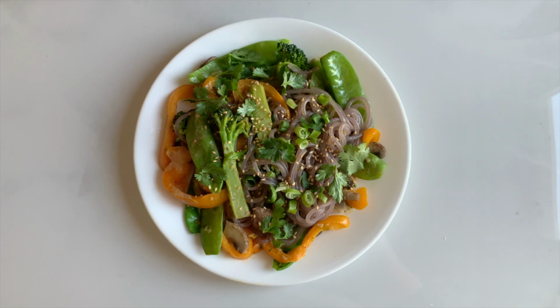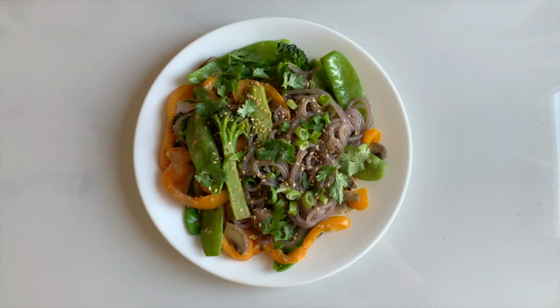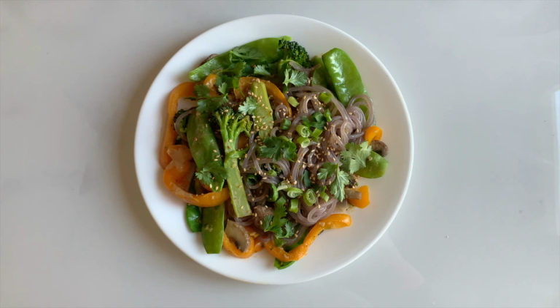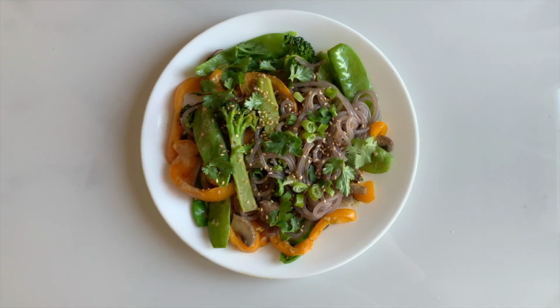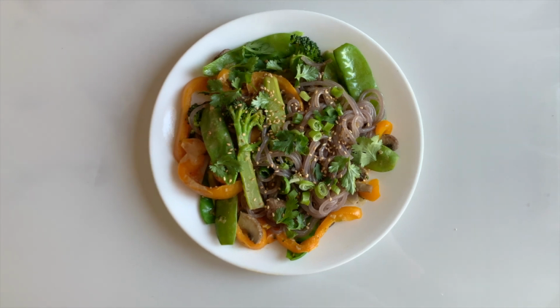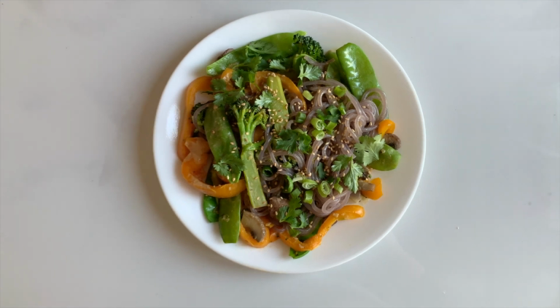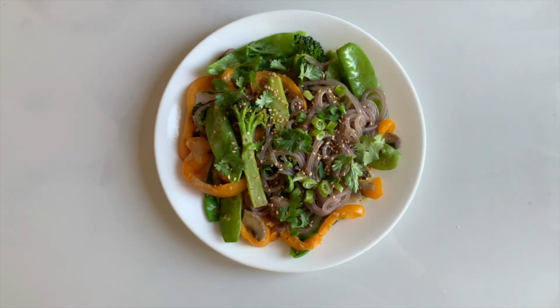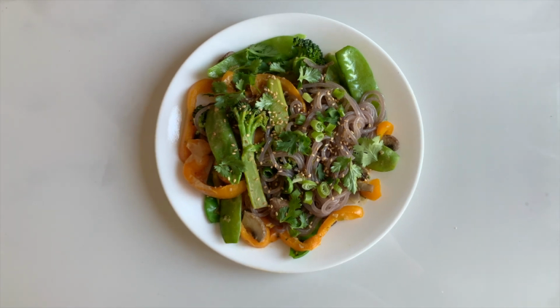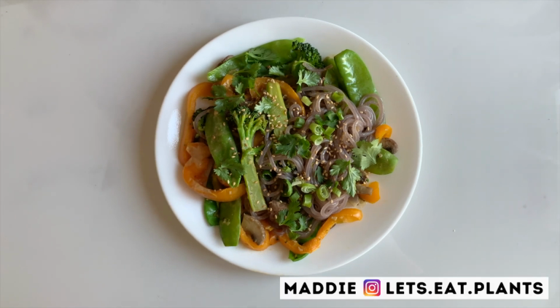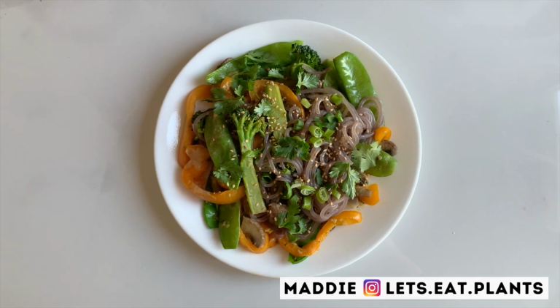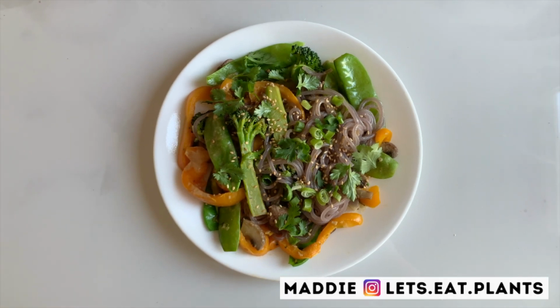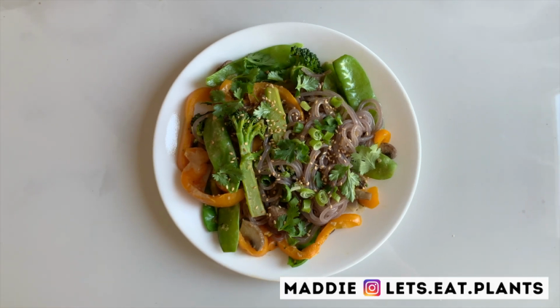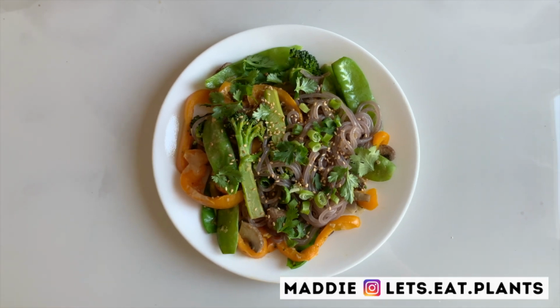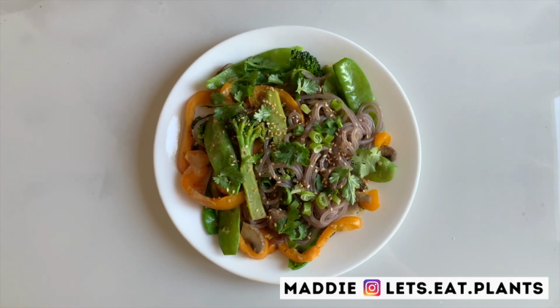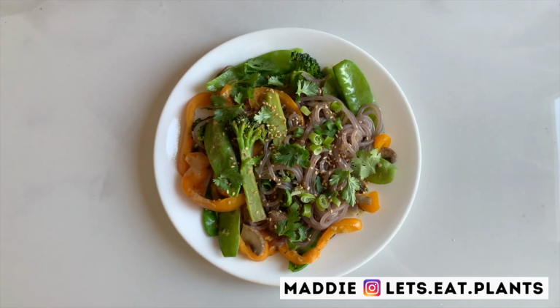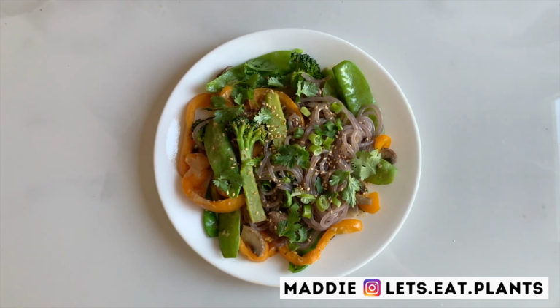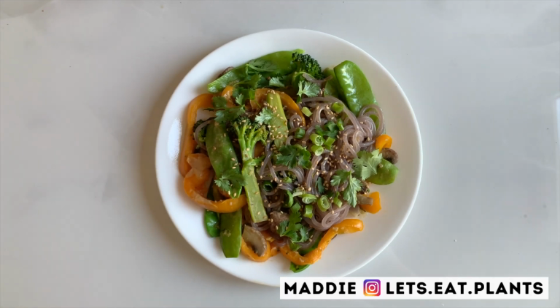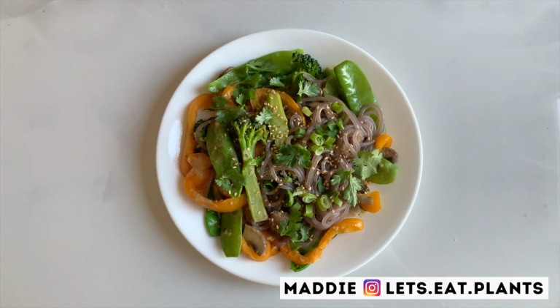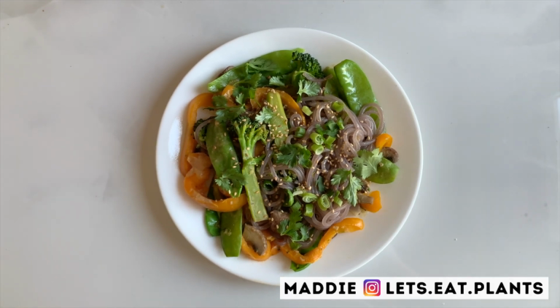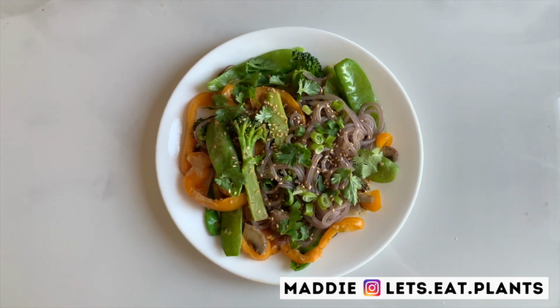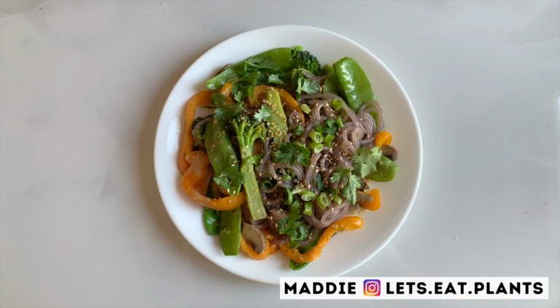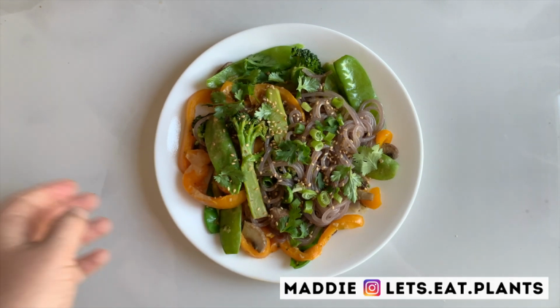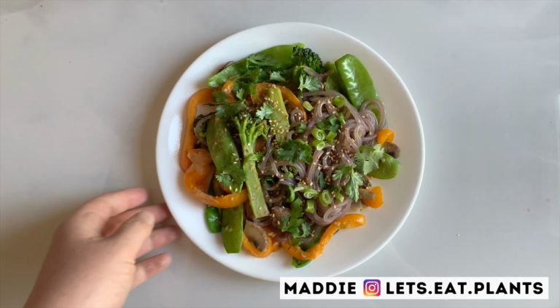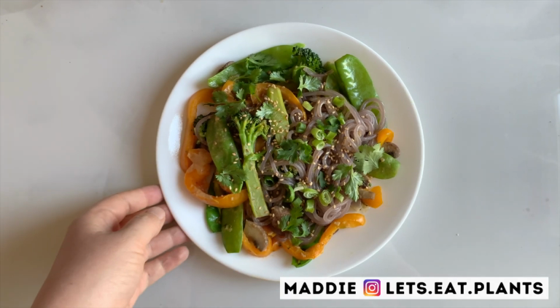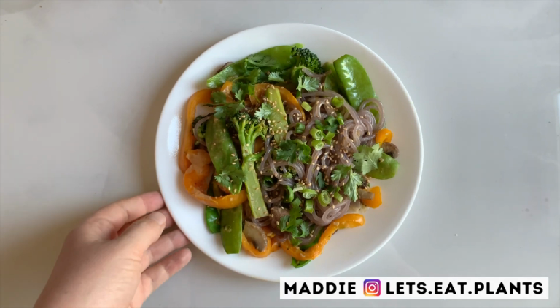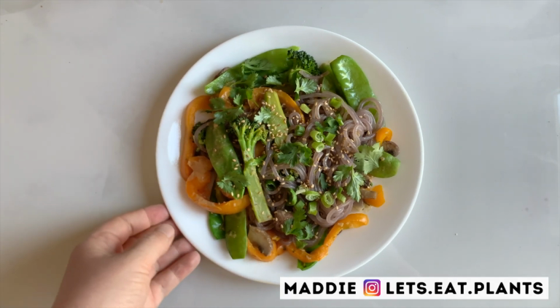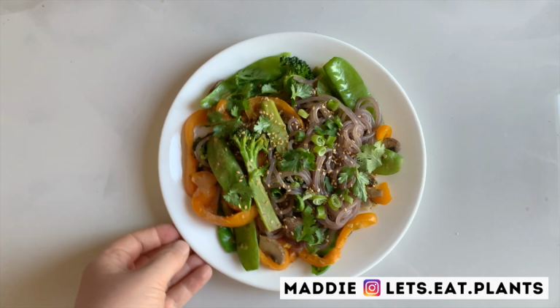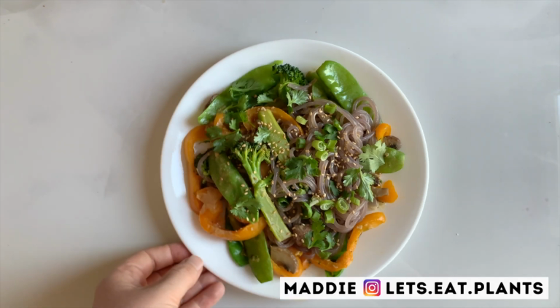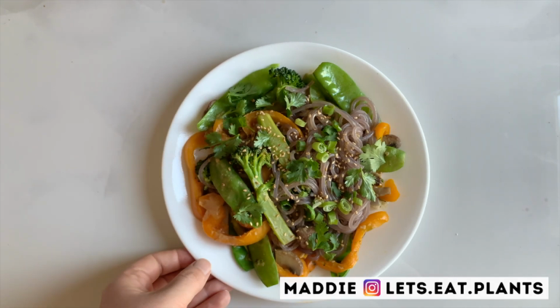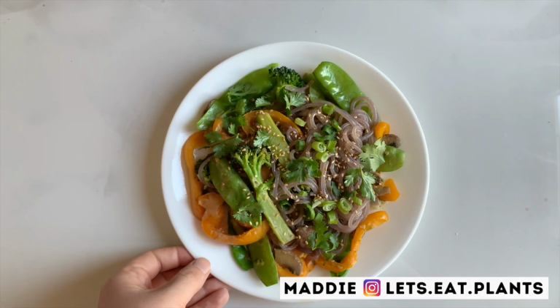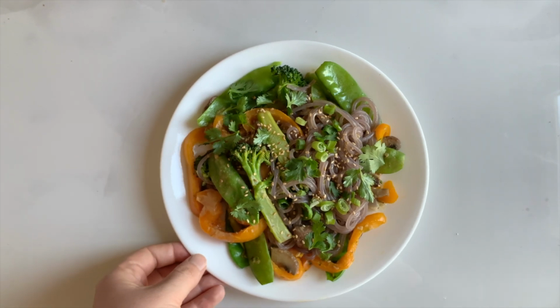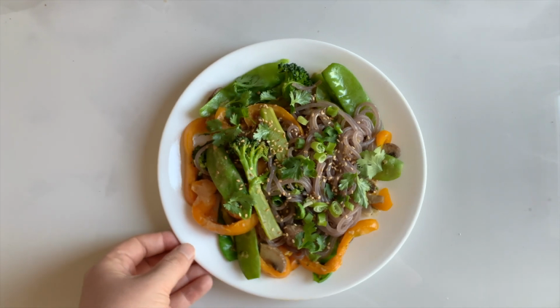Hey guys, it's Maddie from Let's Eat Plants, and today we are making a super easy and healthy sesame noodle.